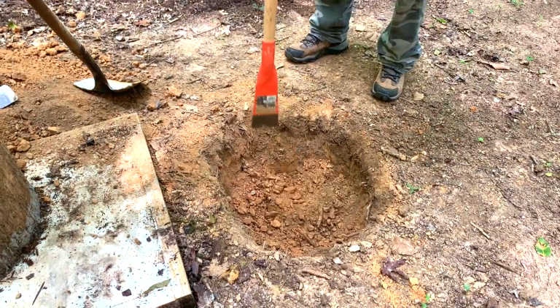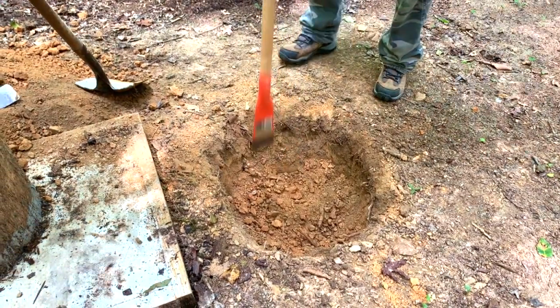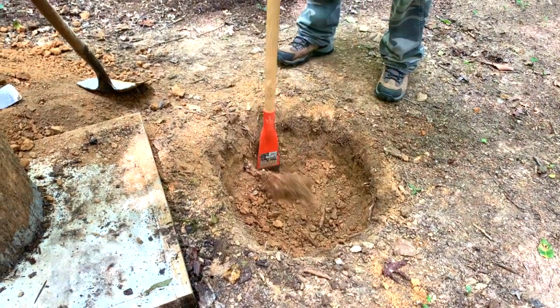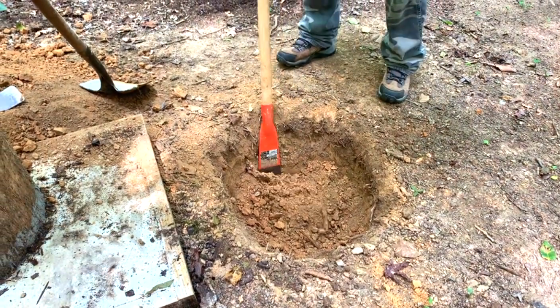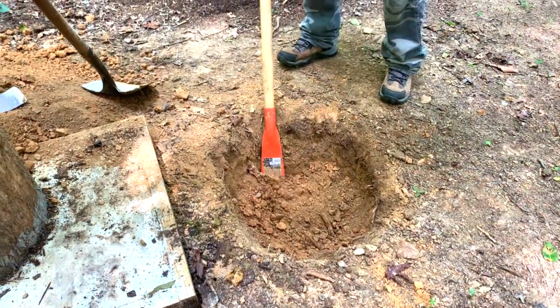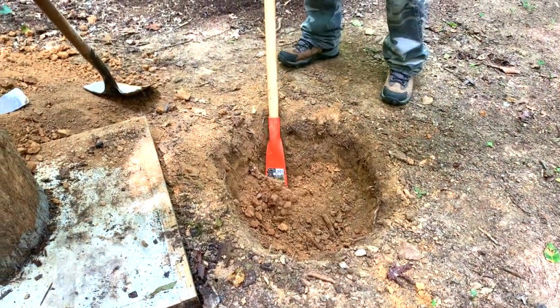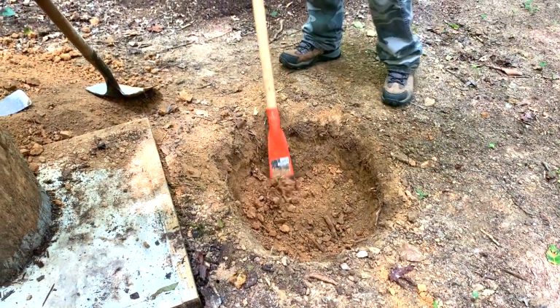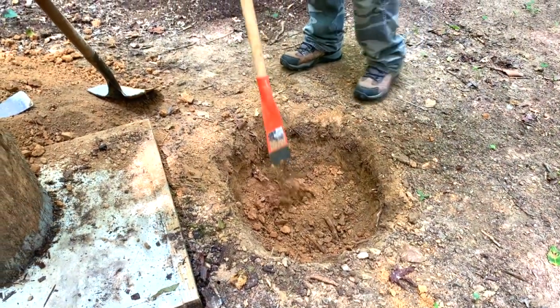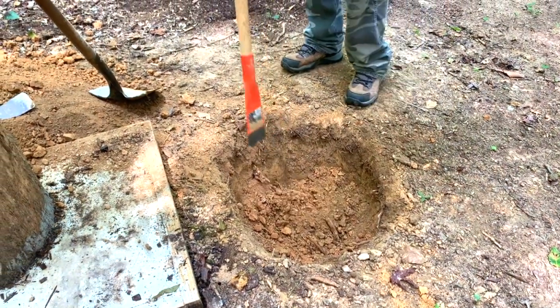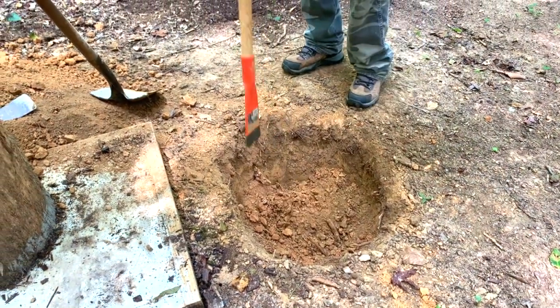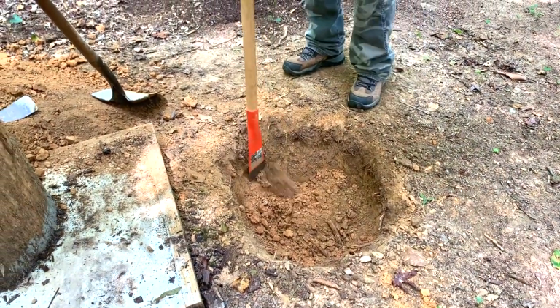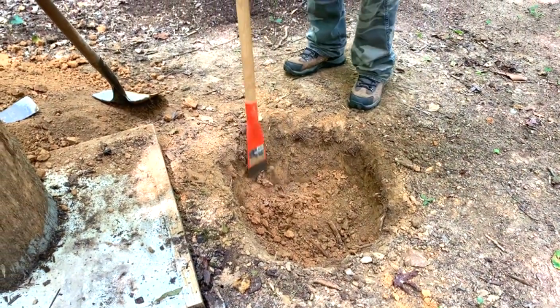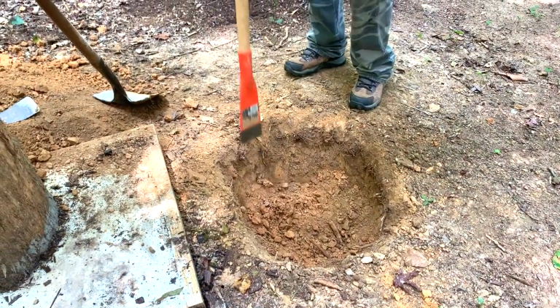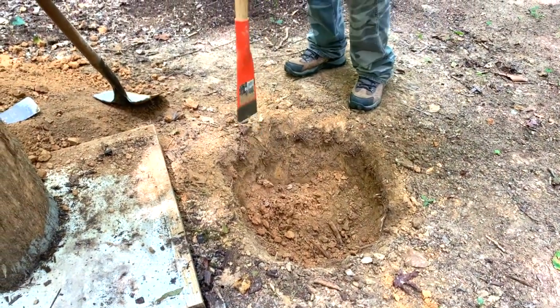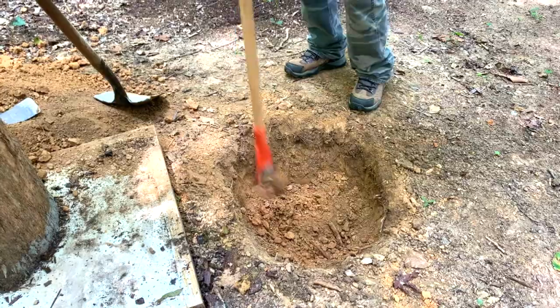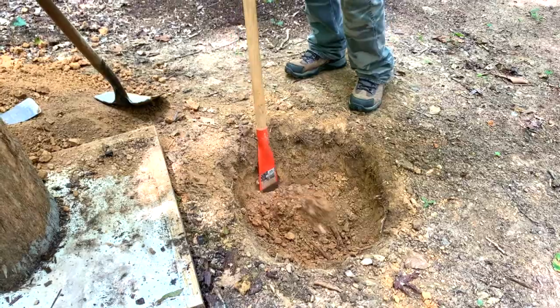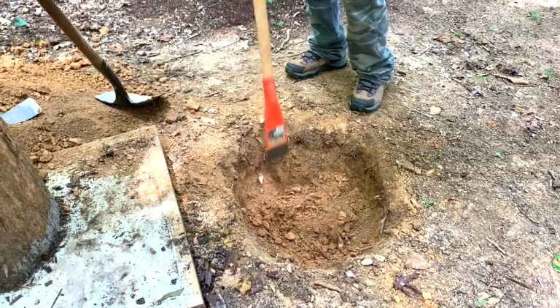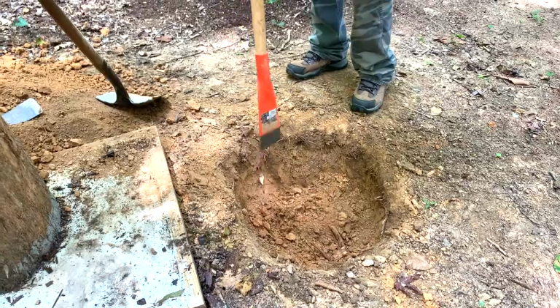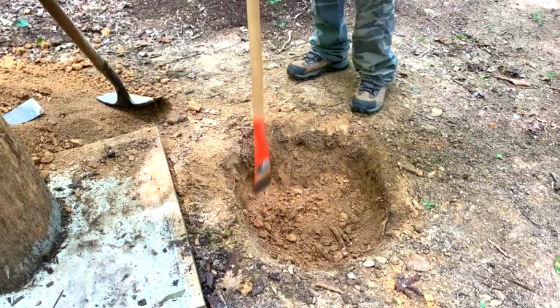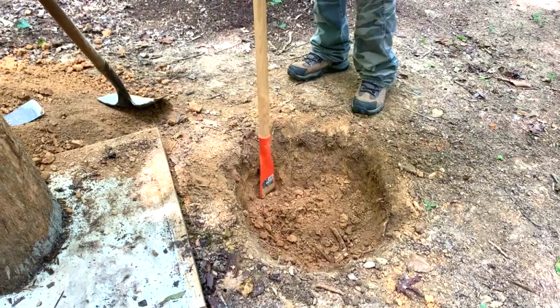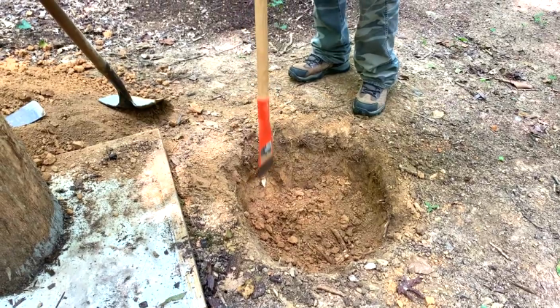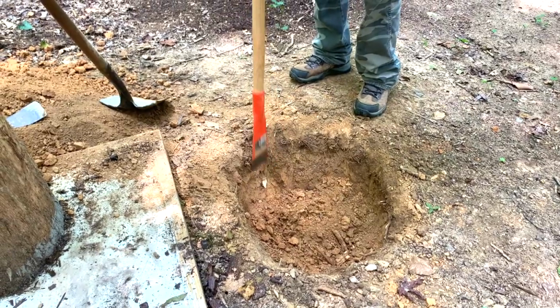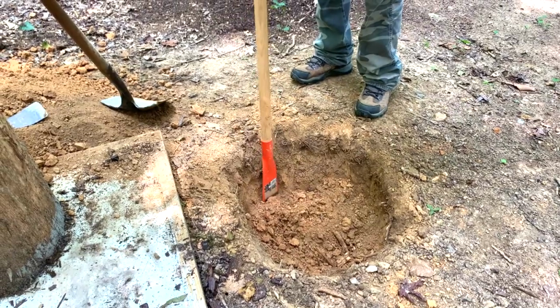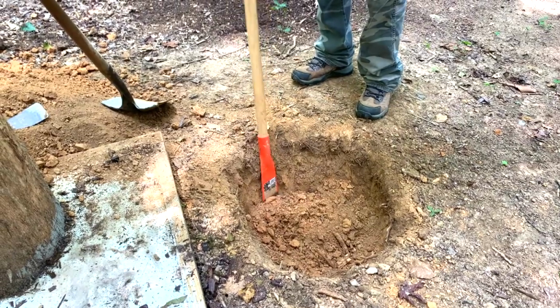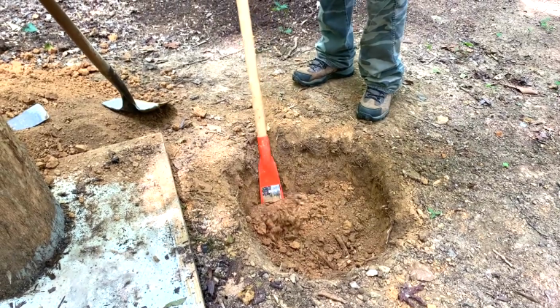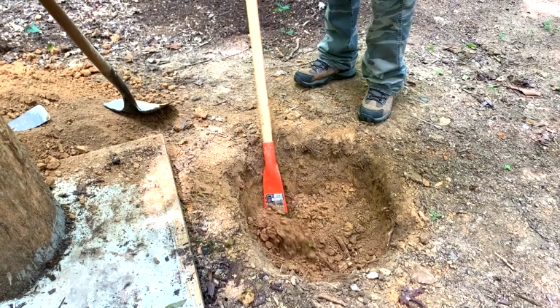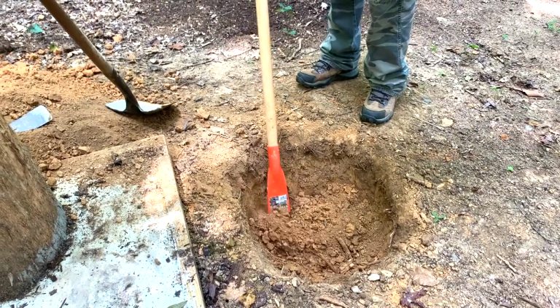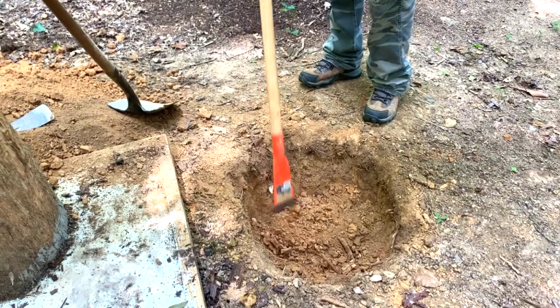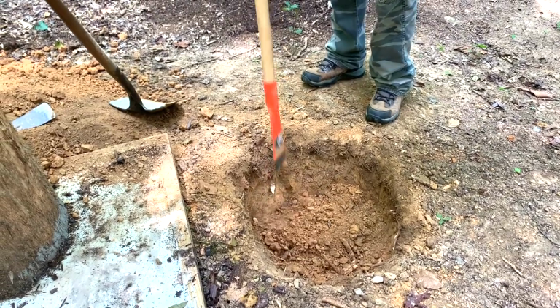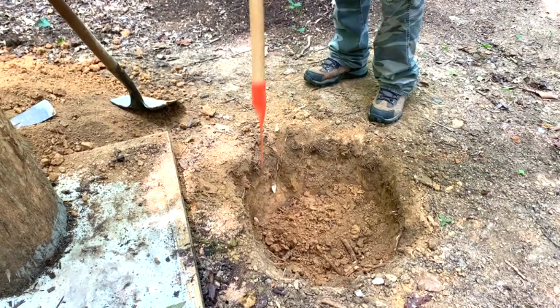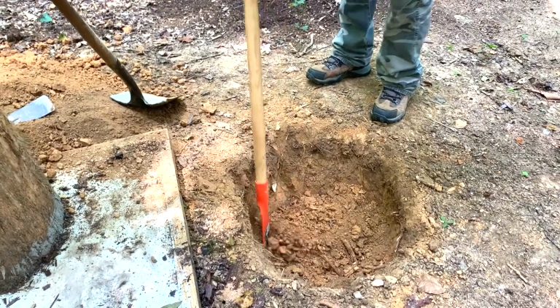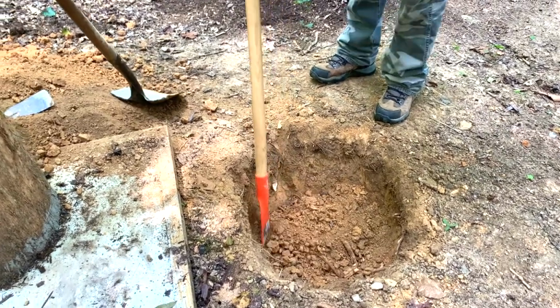This hole's got to be dug big because, see, it just cut that piece of root off.